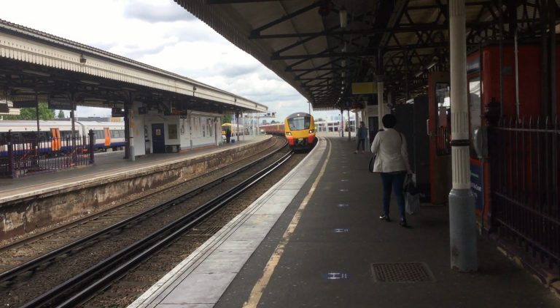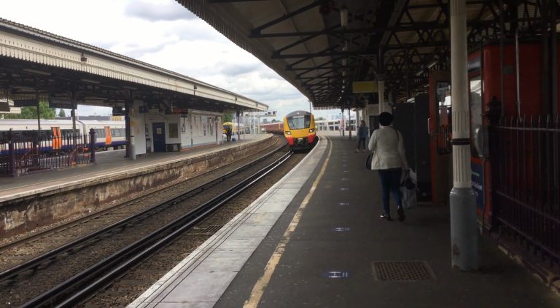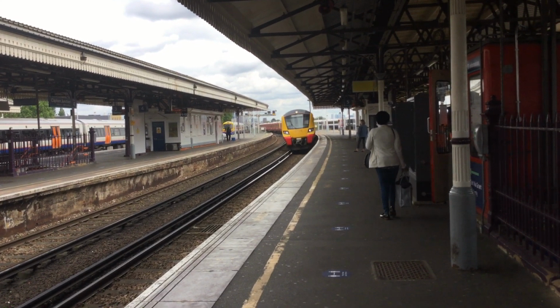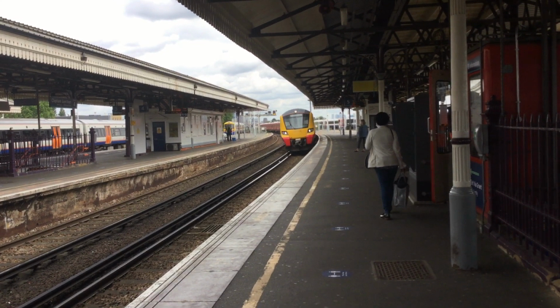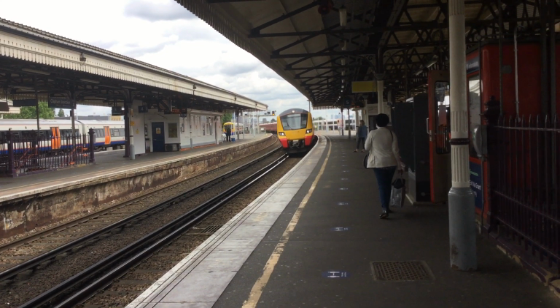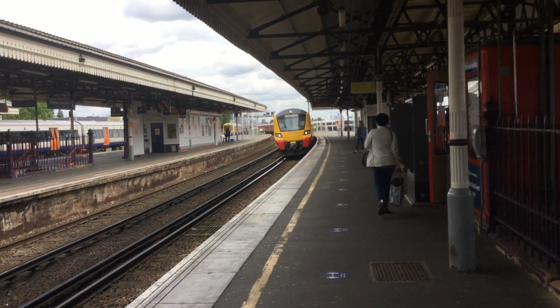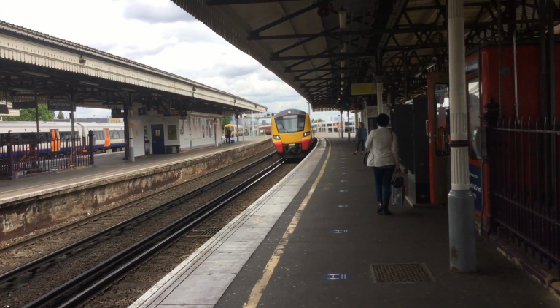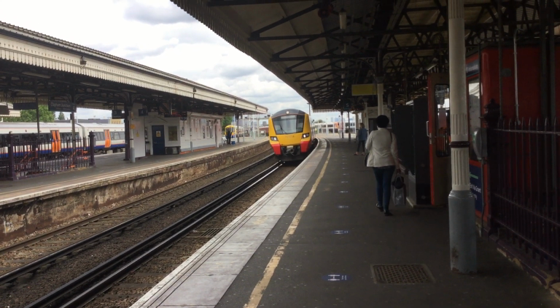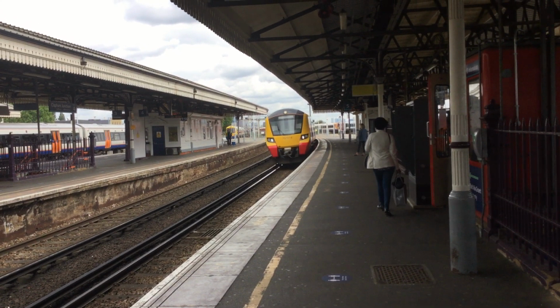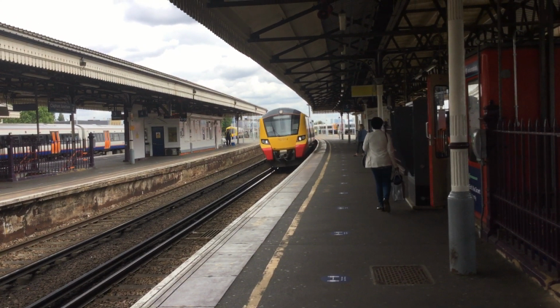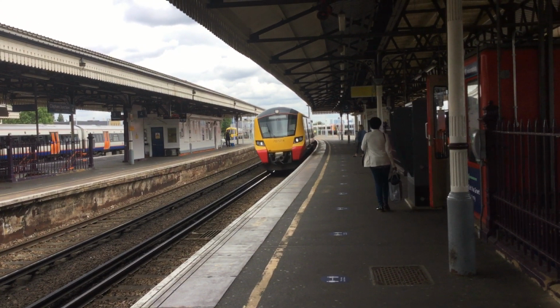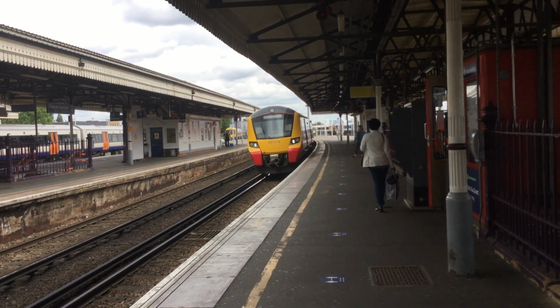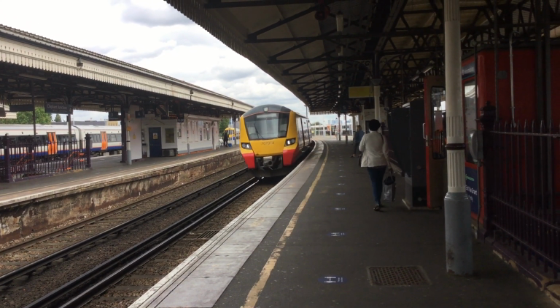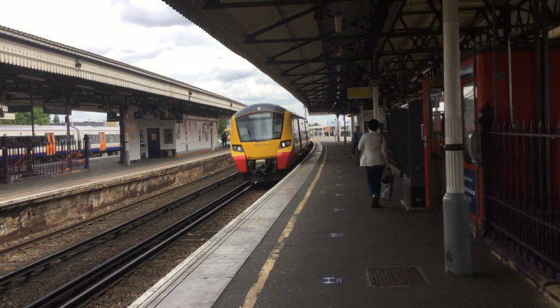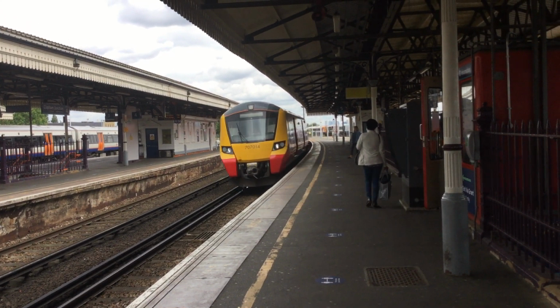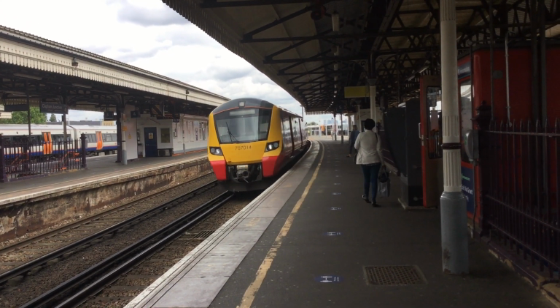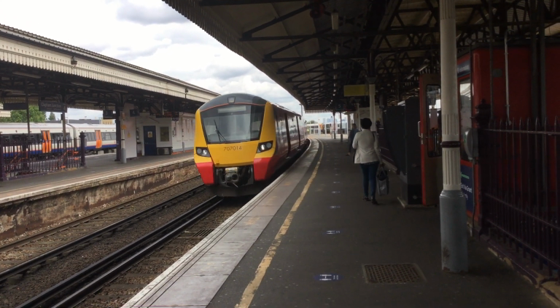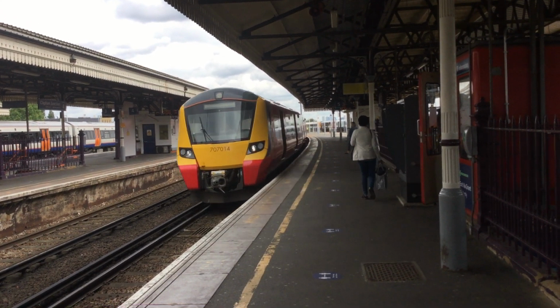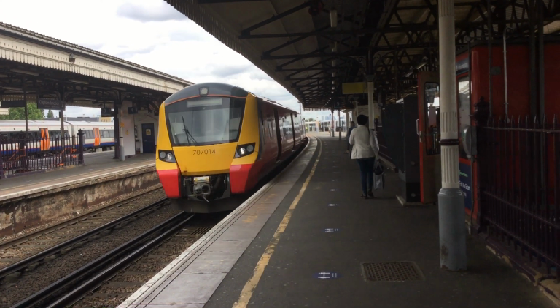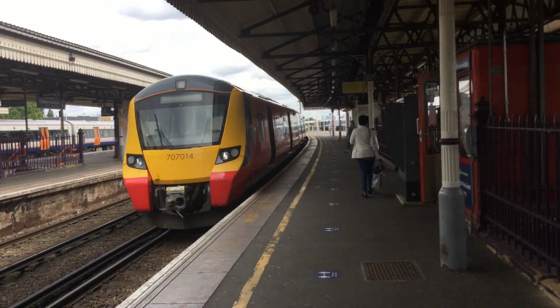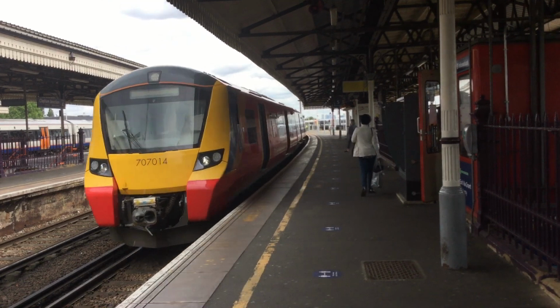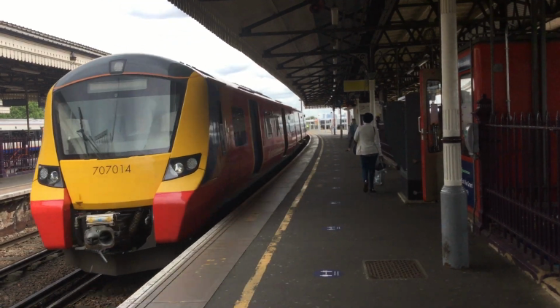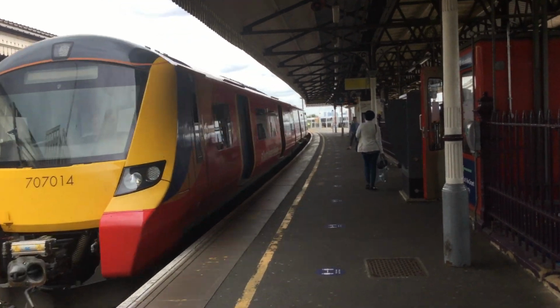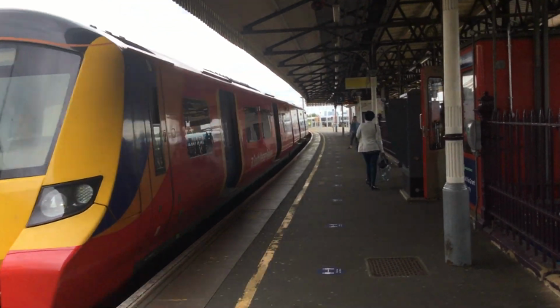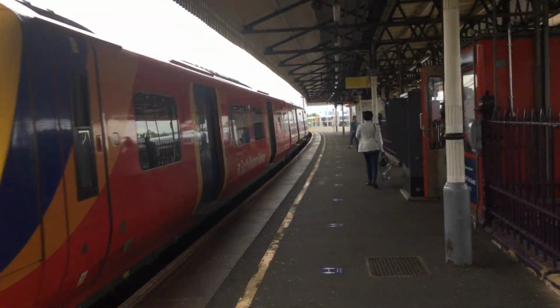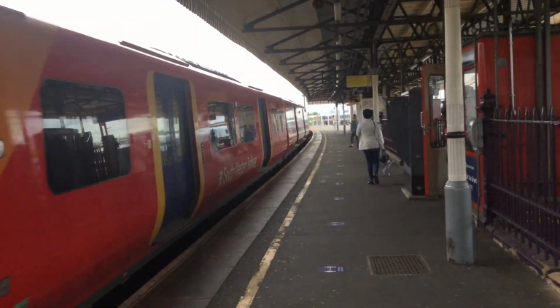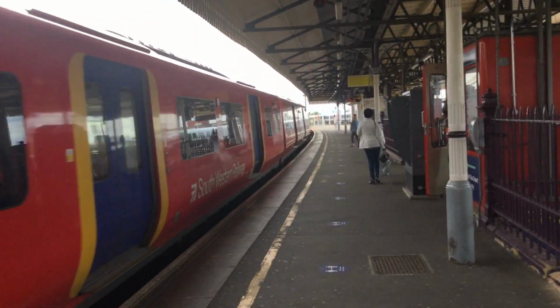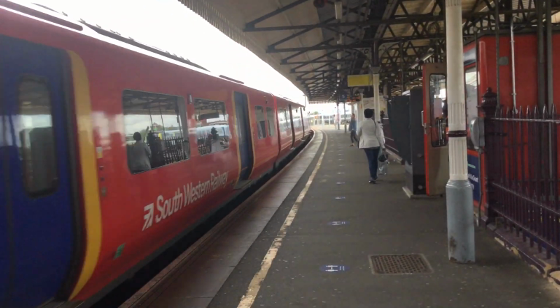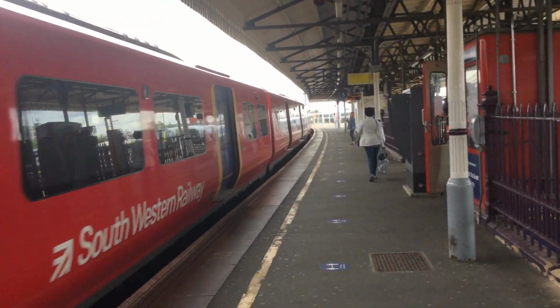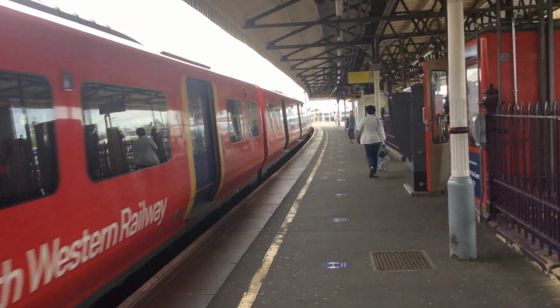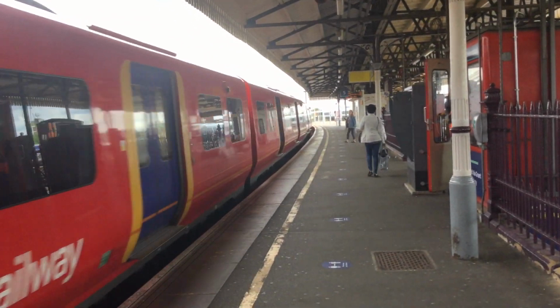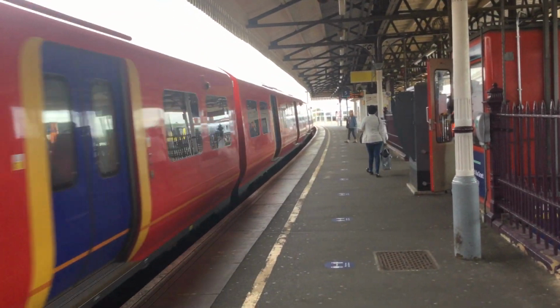This train has 10 carriages. One station has 12 carriages.